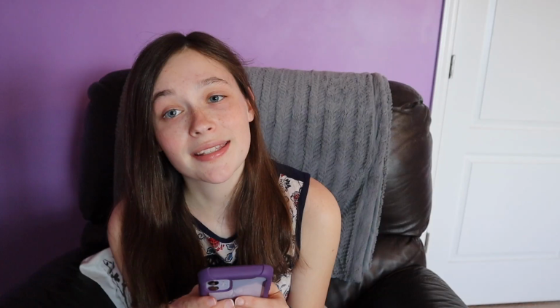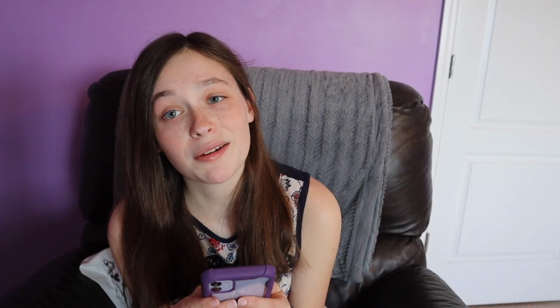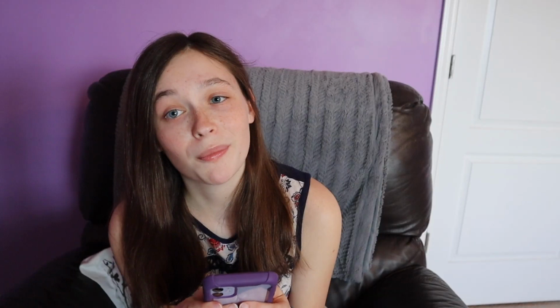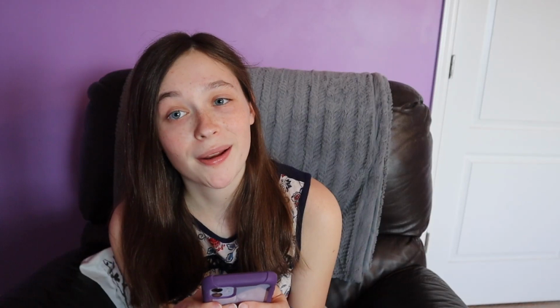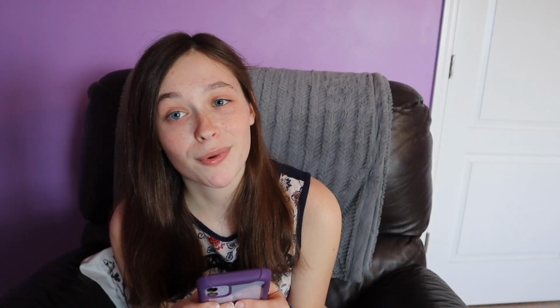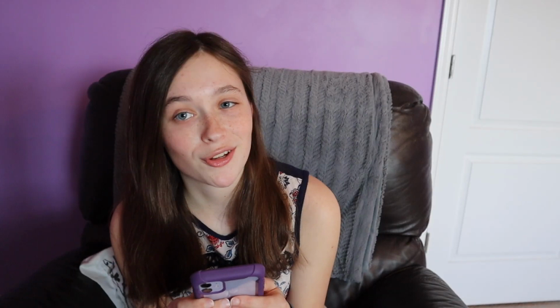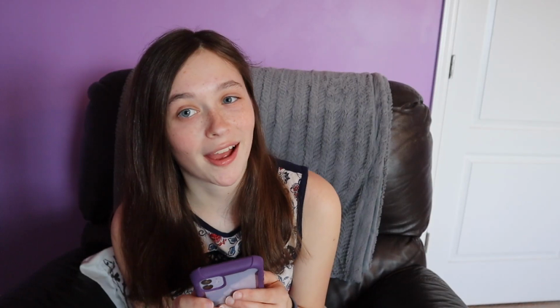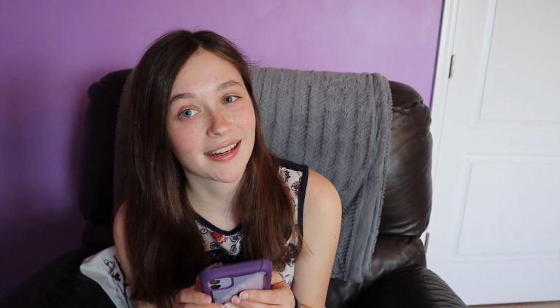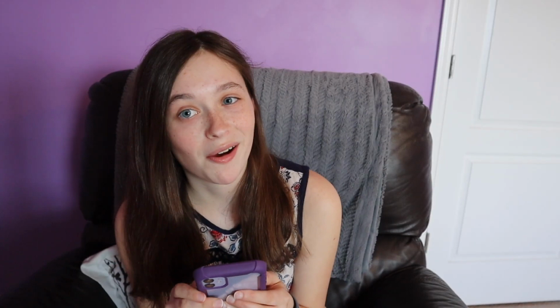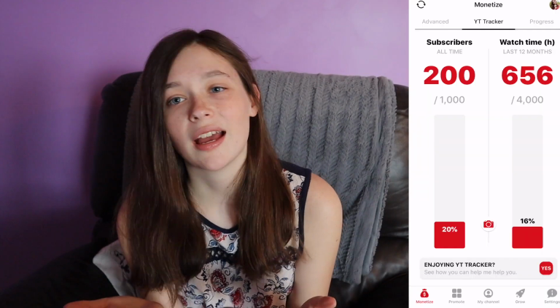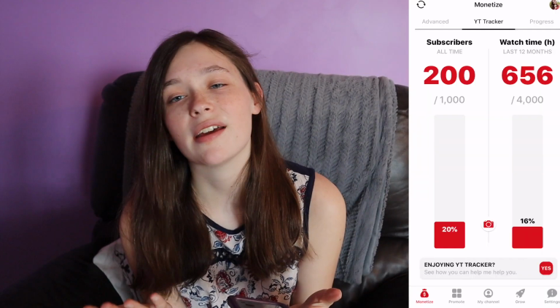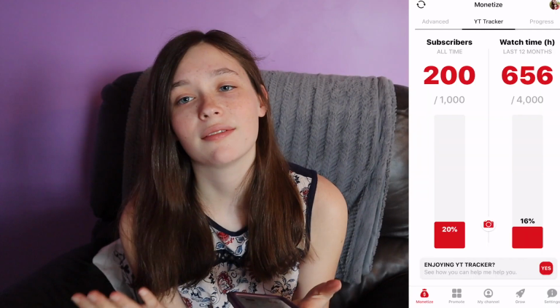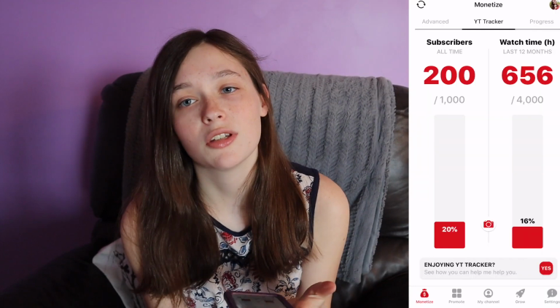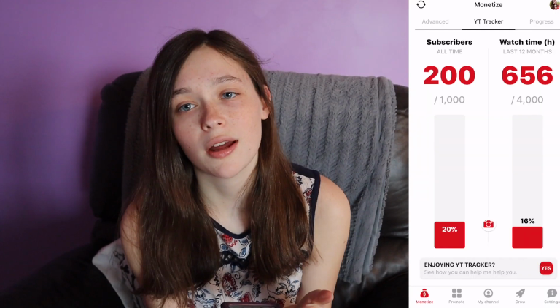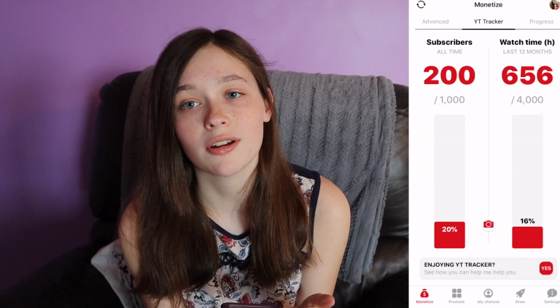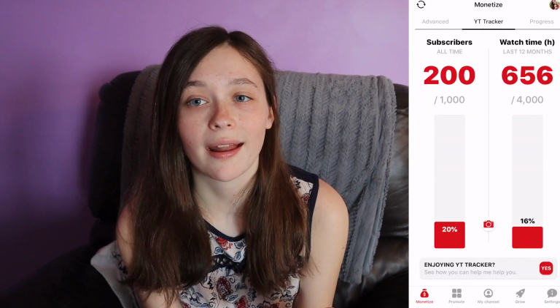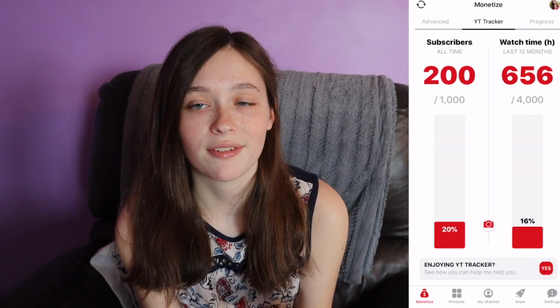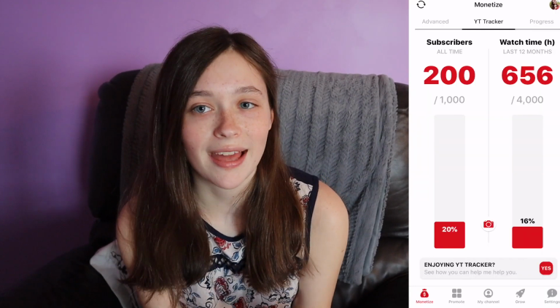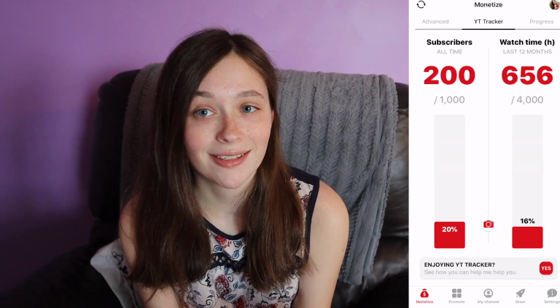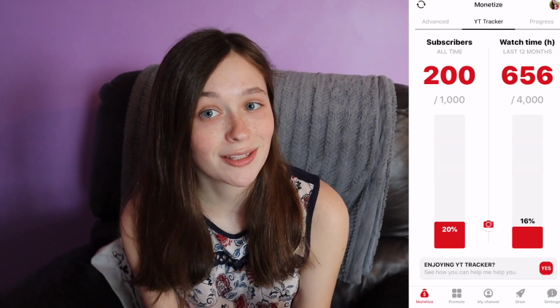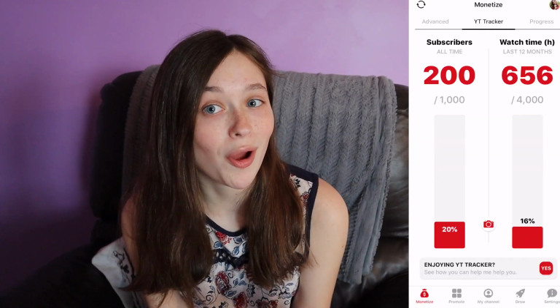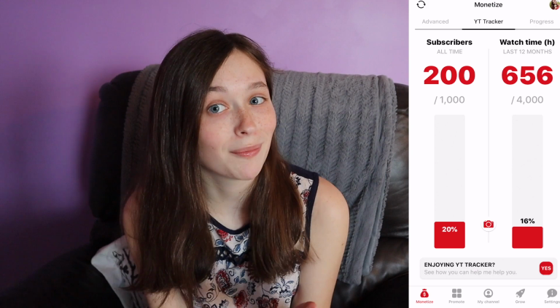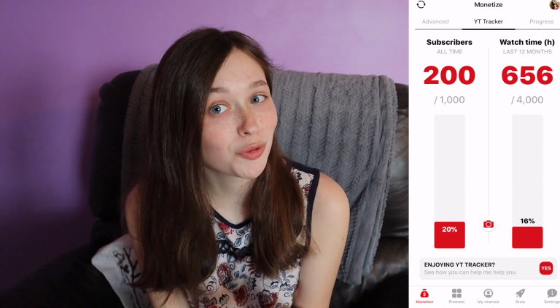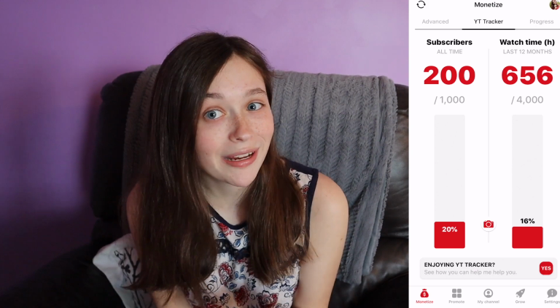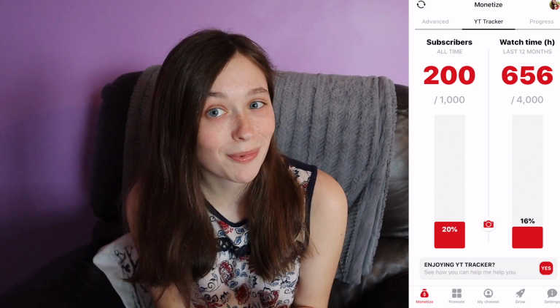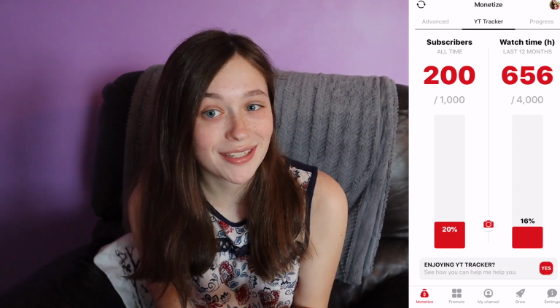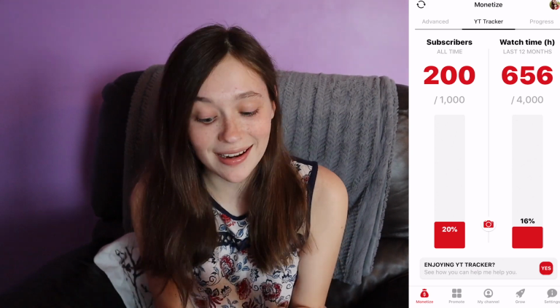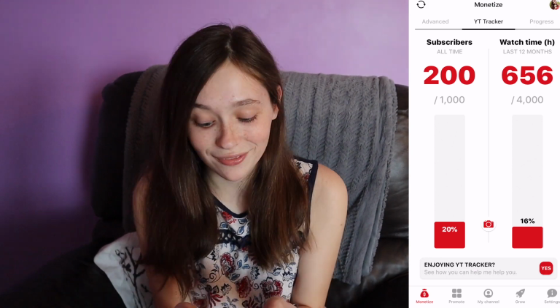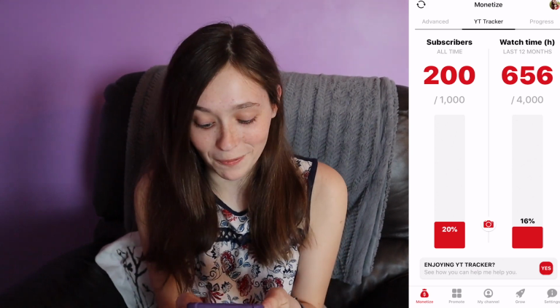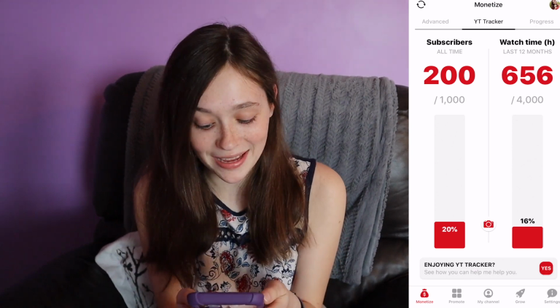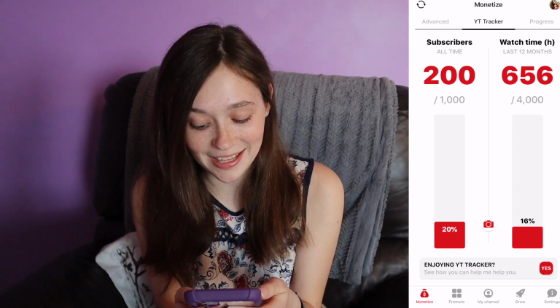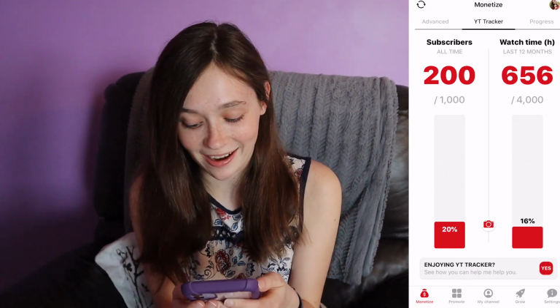Let's see what my numbers are like now. I have 200 out of 1,000, so I am 20% of the way there.